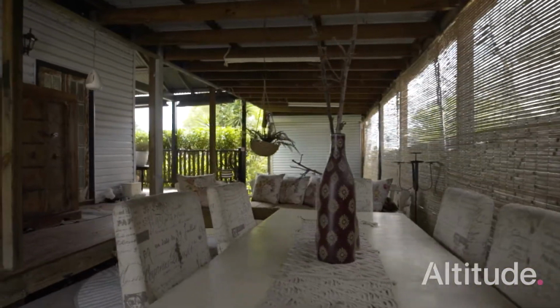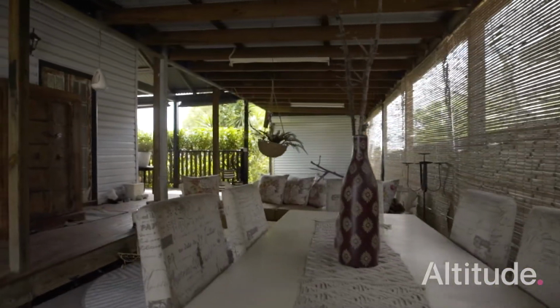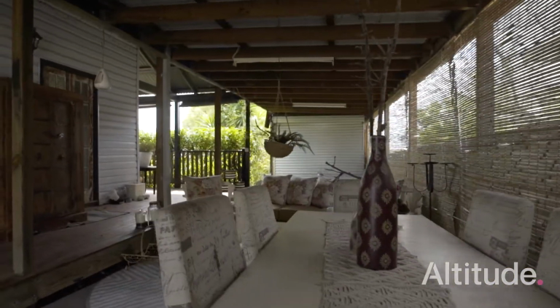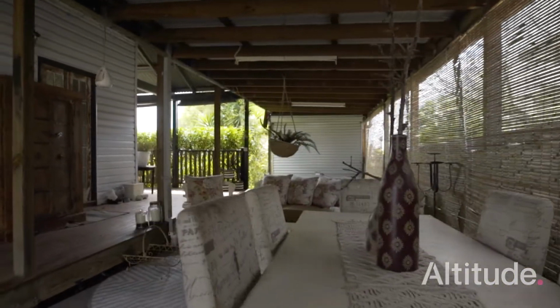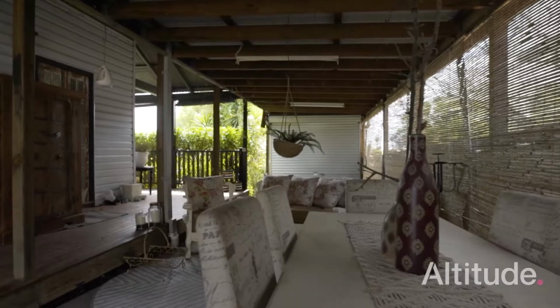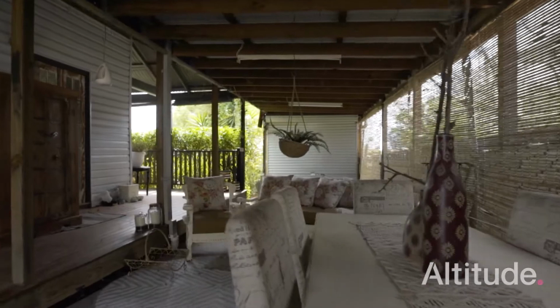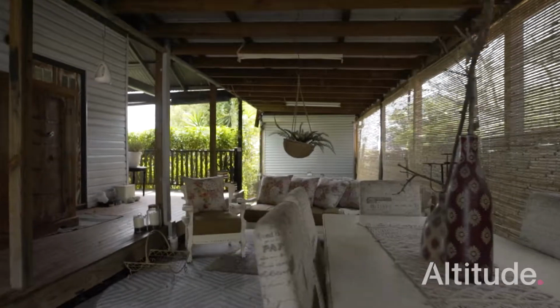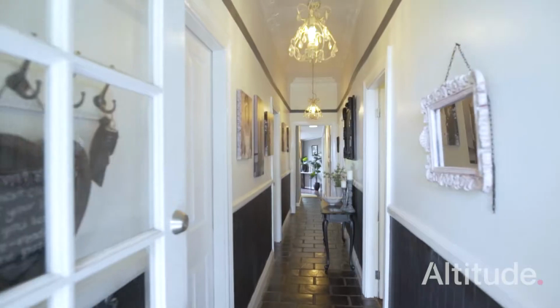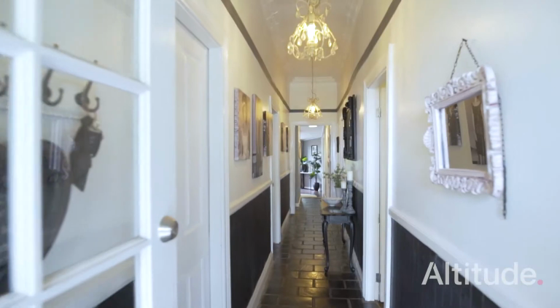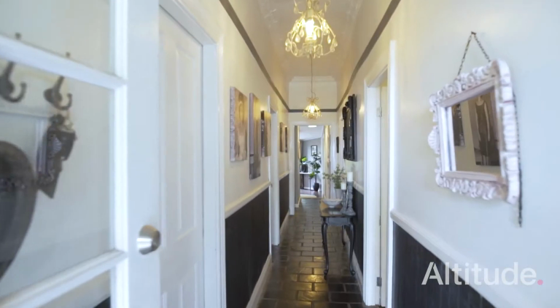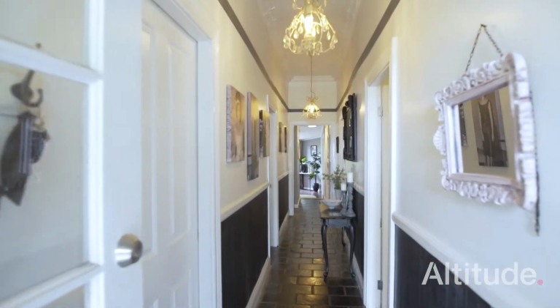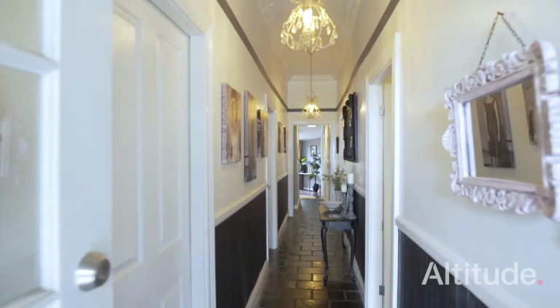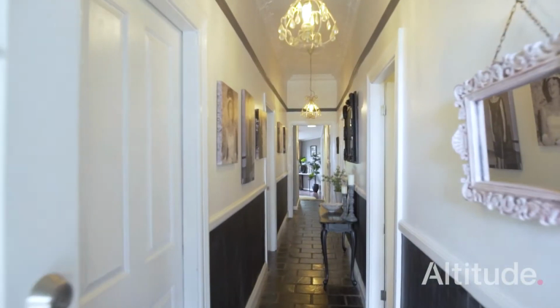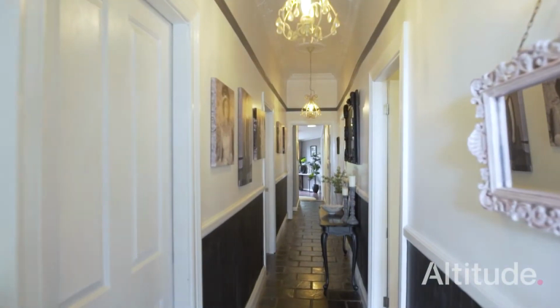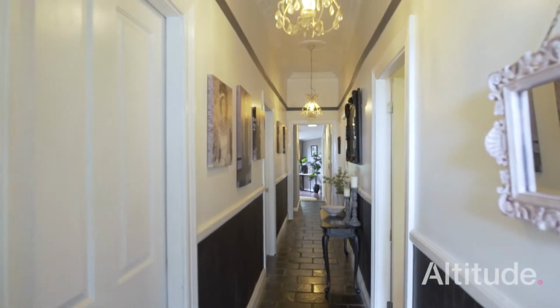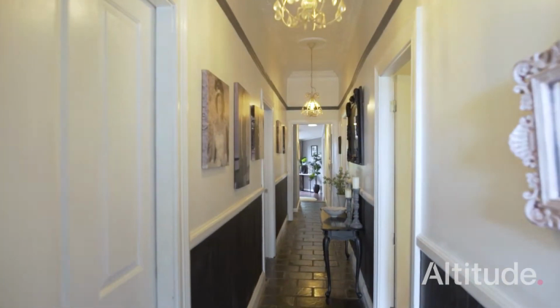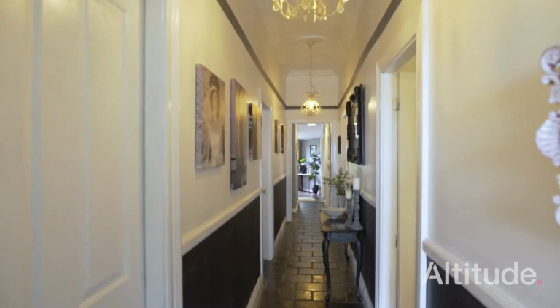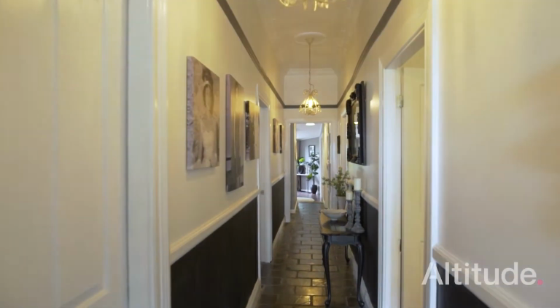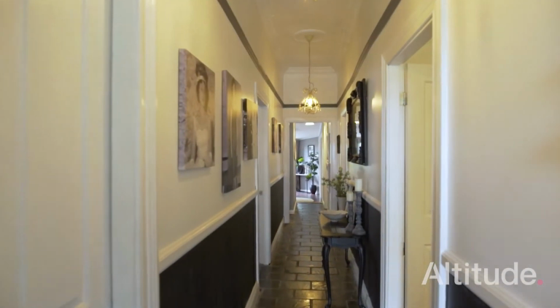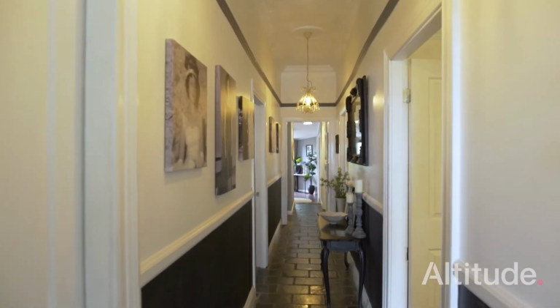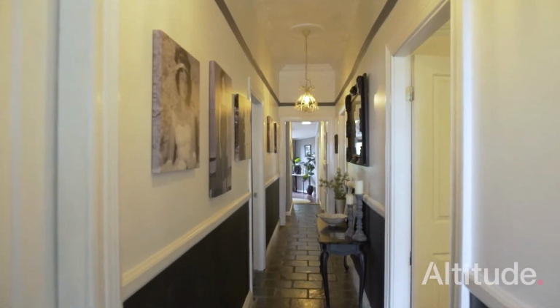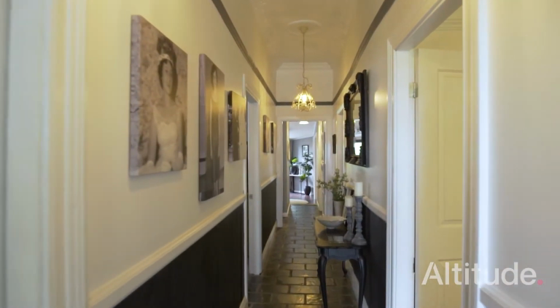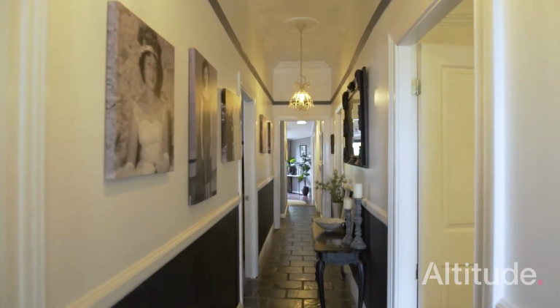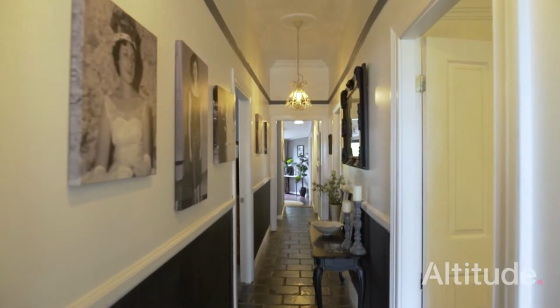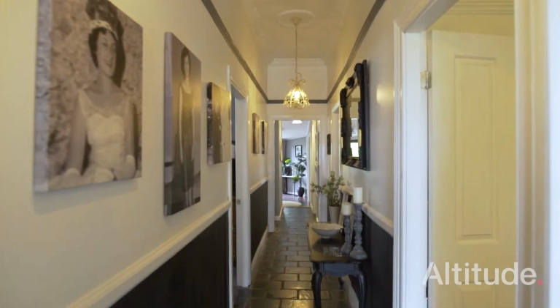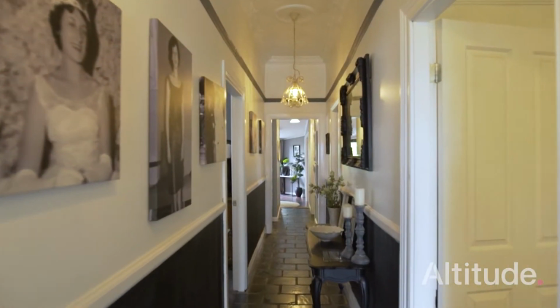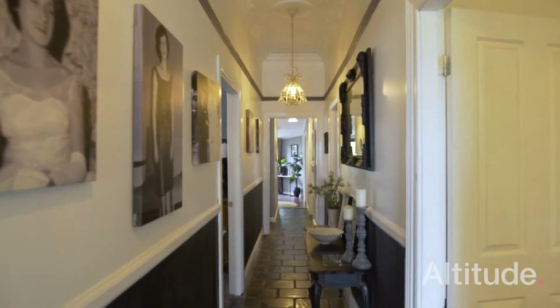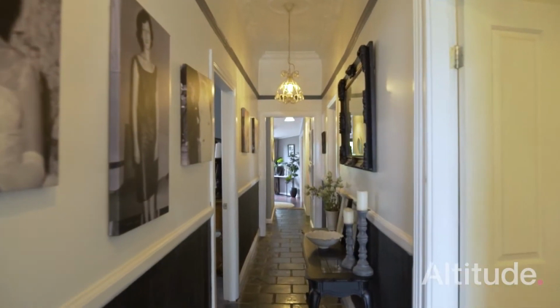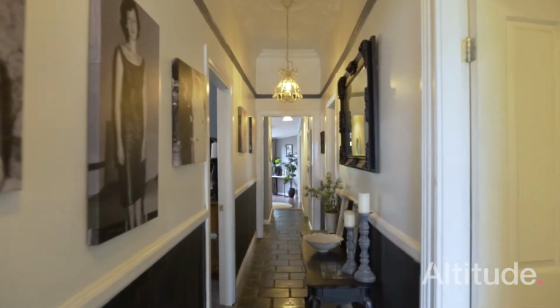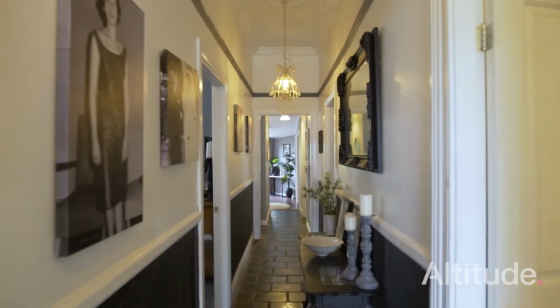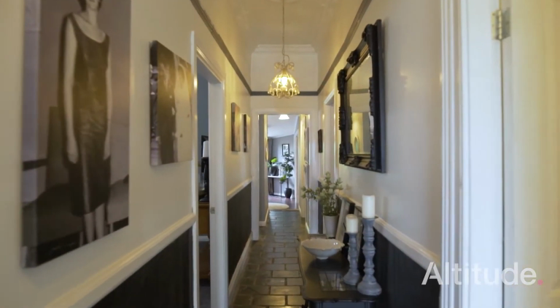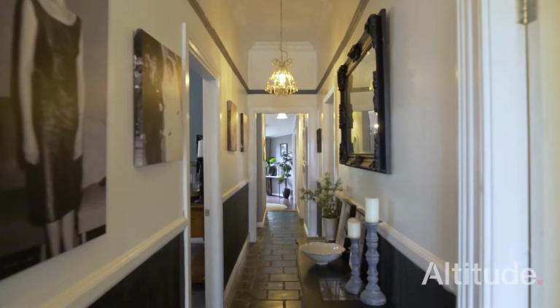As you walk through the front door, the hallway — it's just amazing. It's wow factor, it's definitely wow factor.